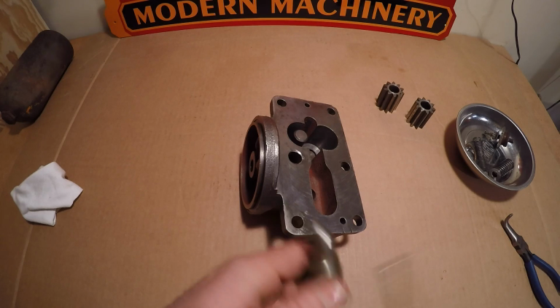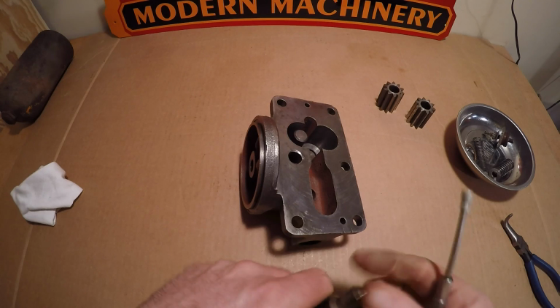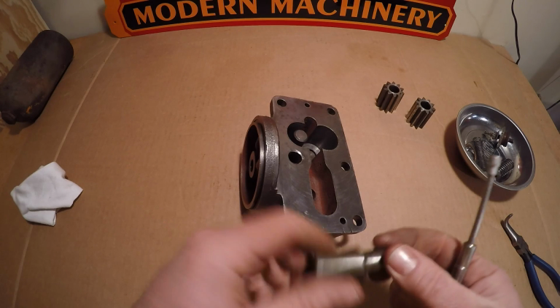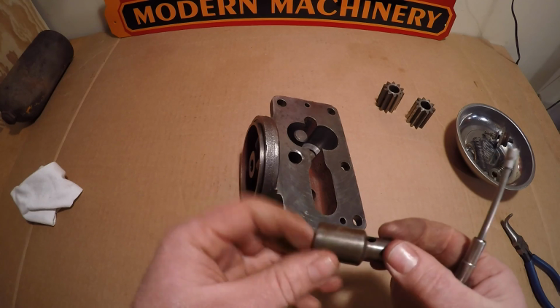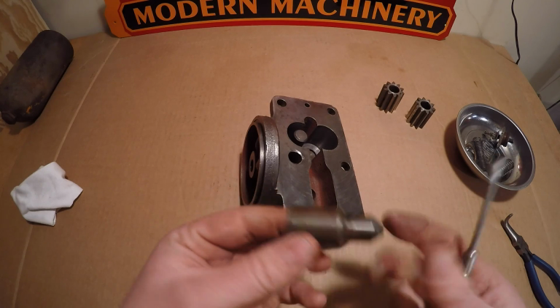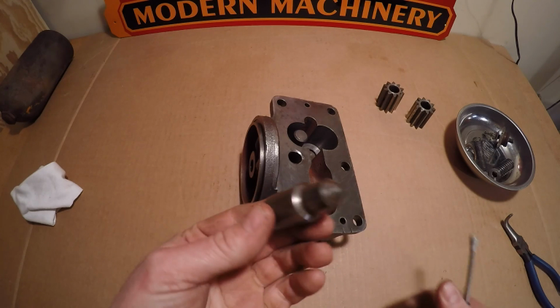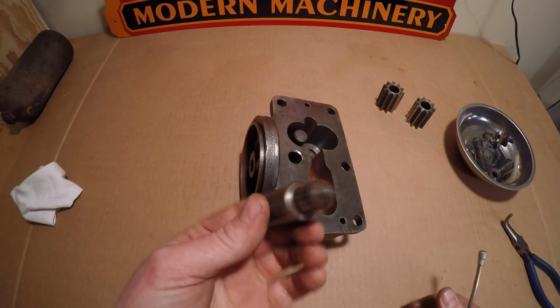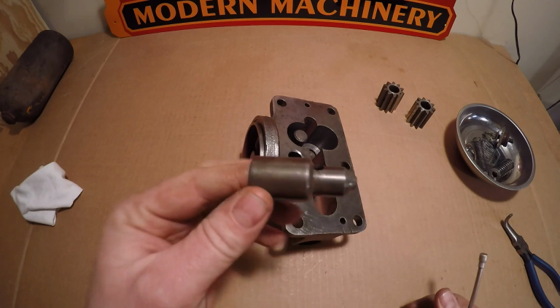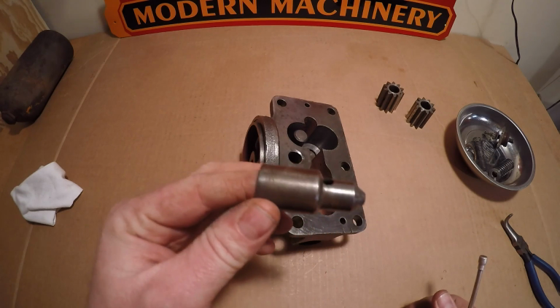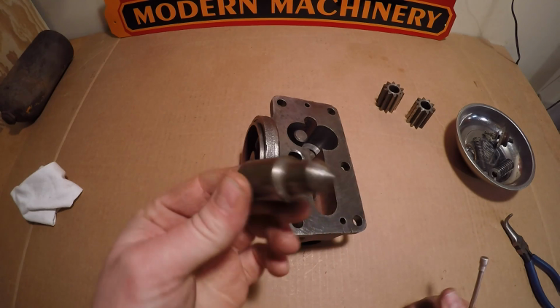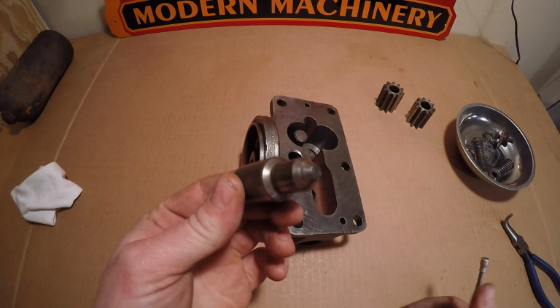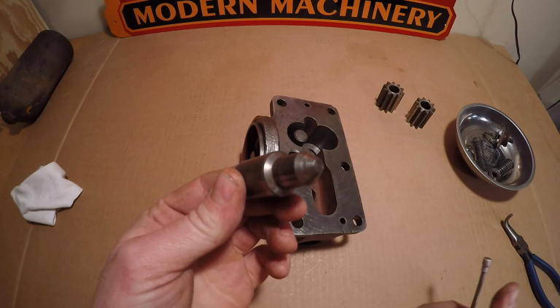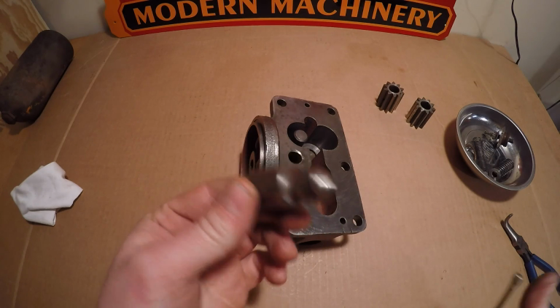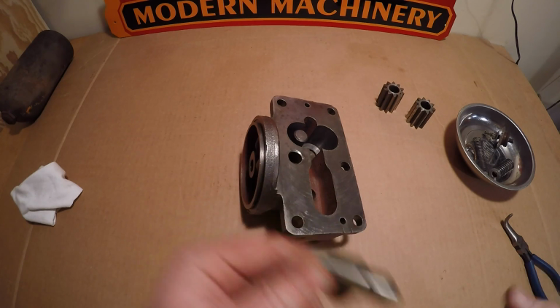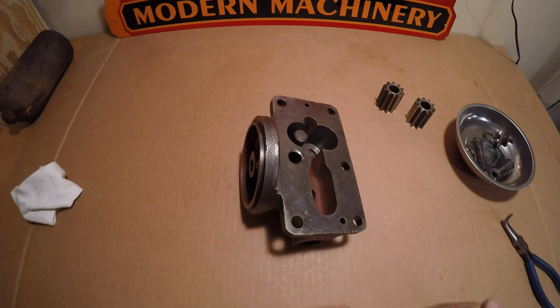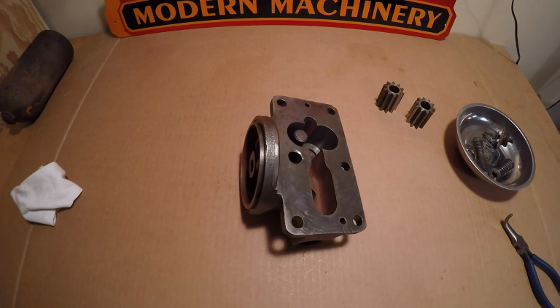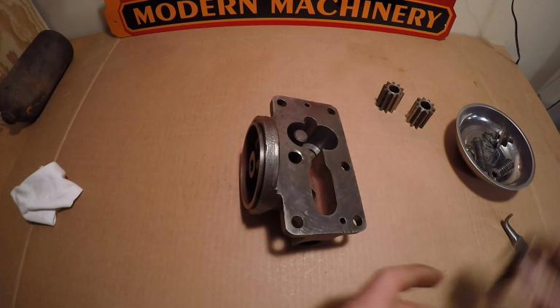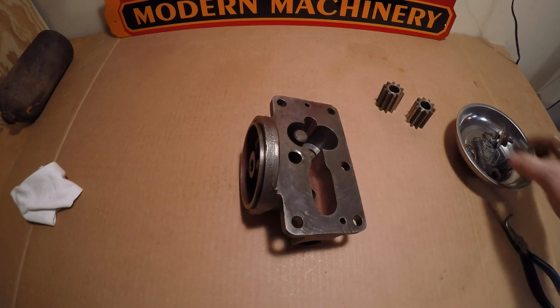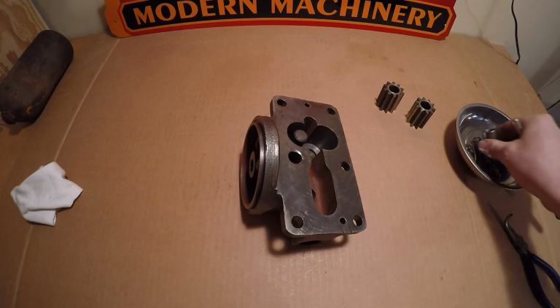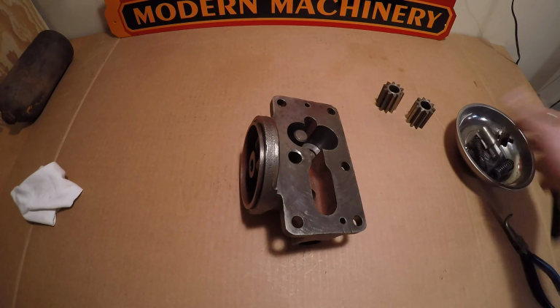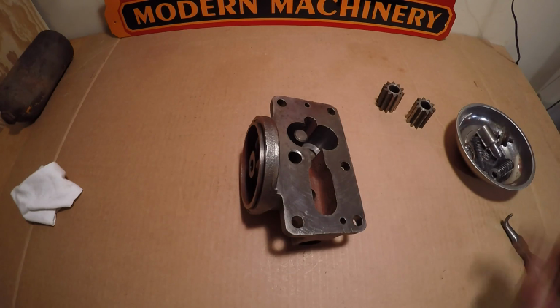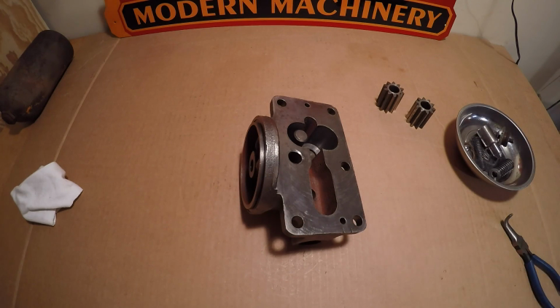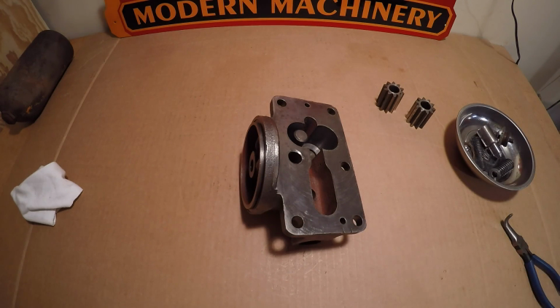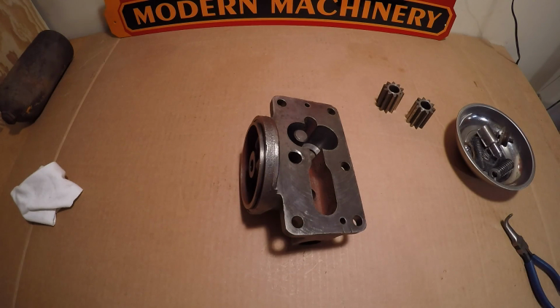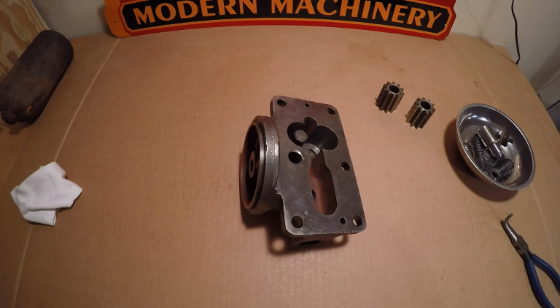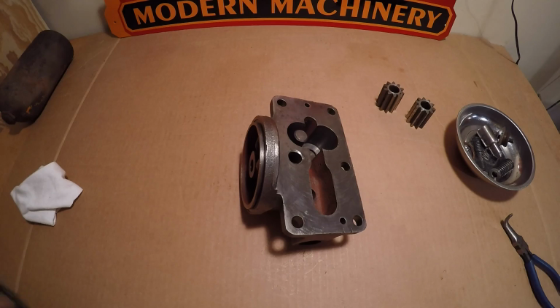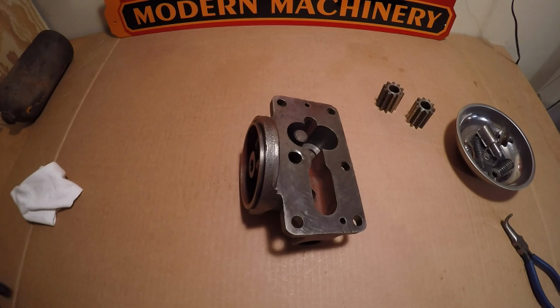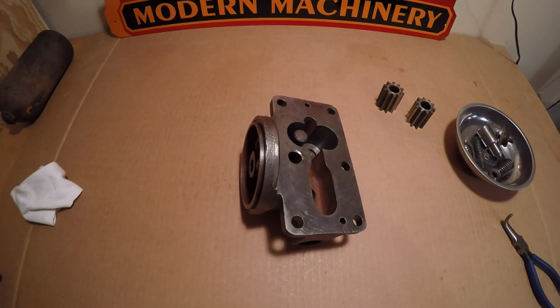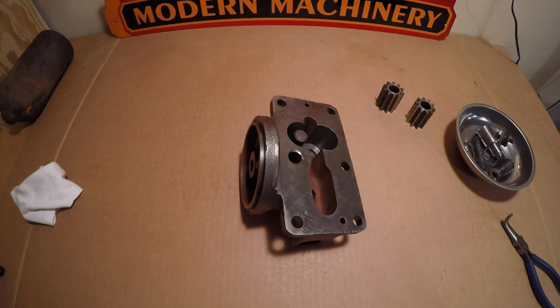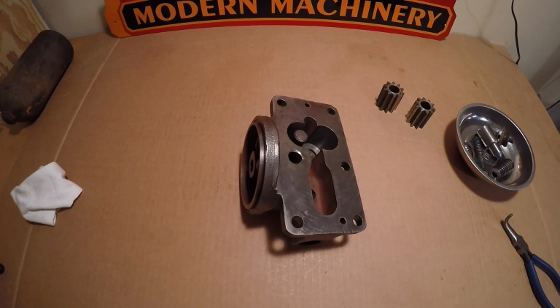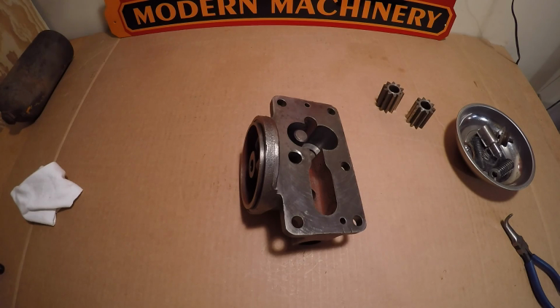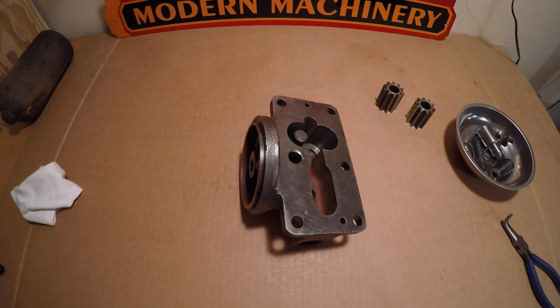And then the oil pressure check valve itself comes out — that's really all there is to it, pretty simple.